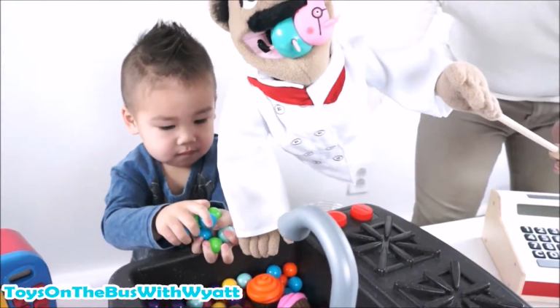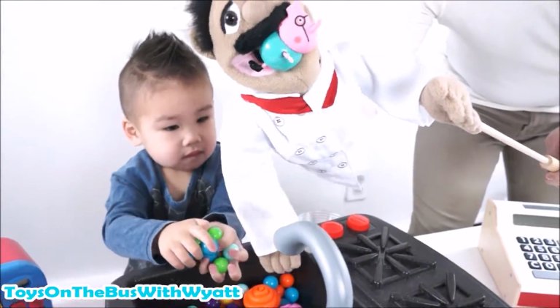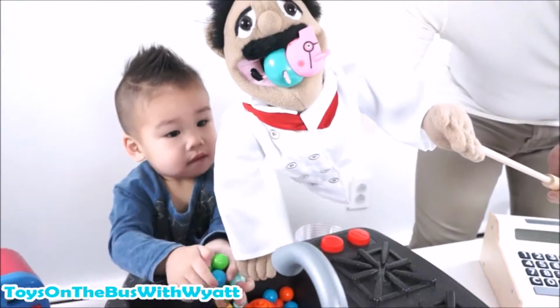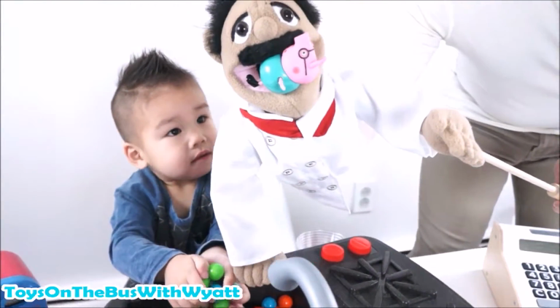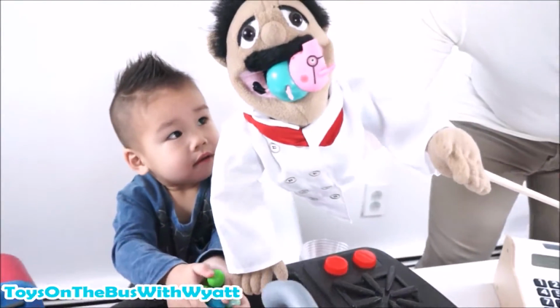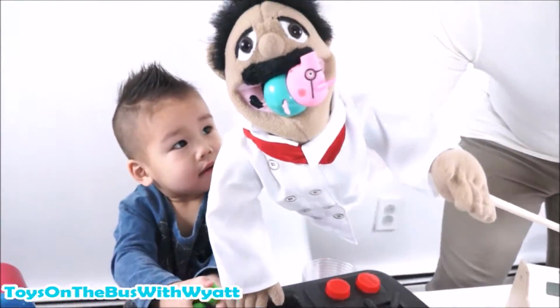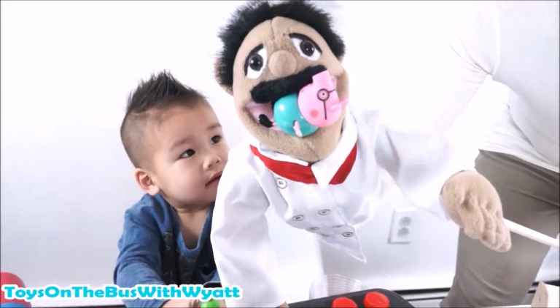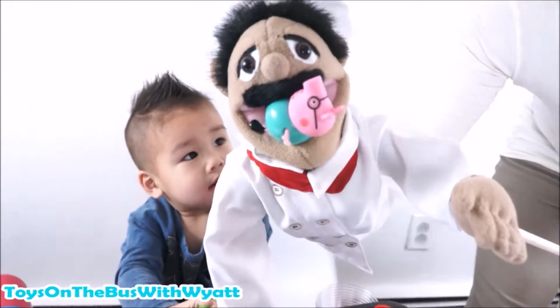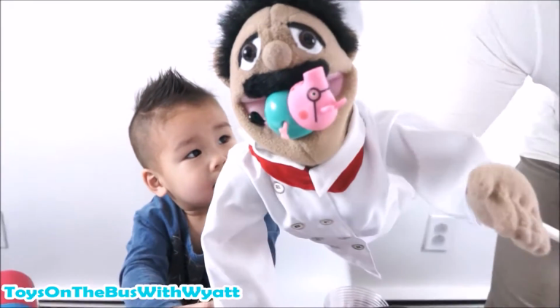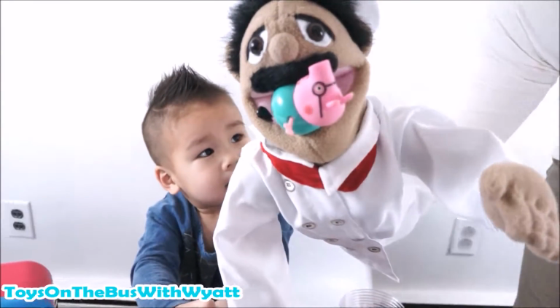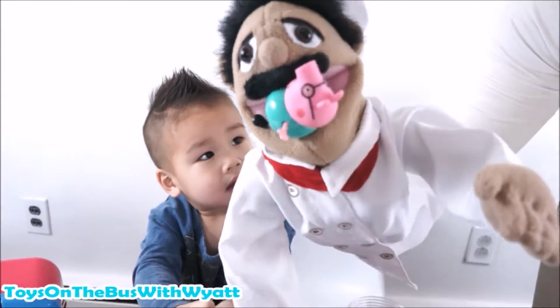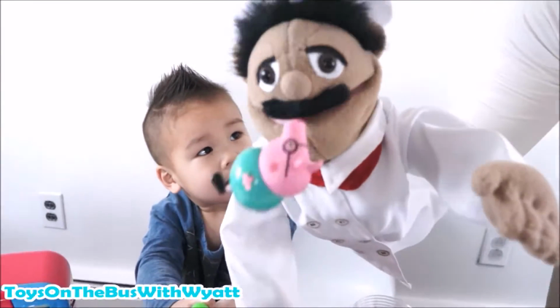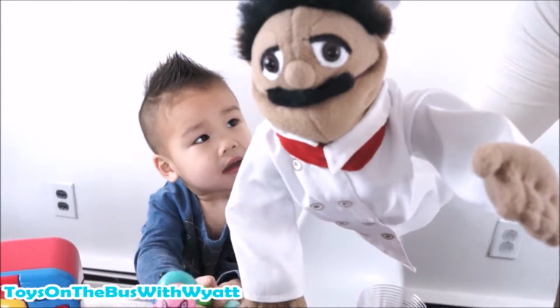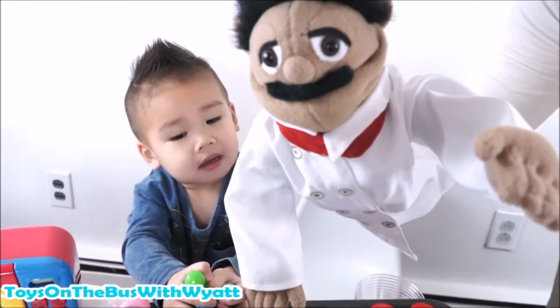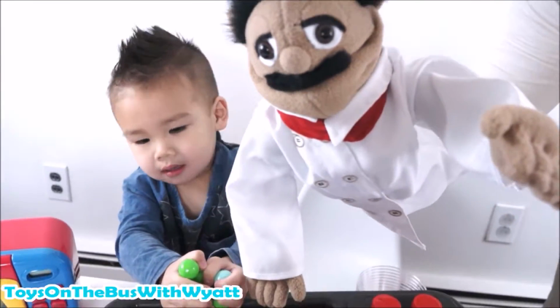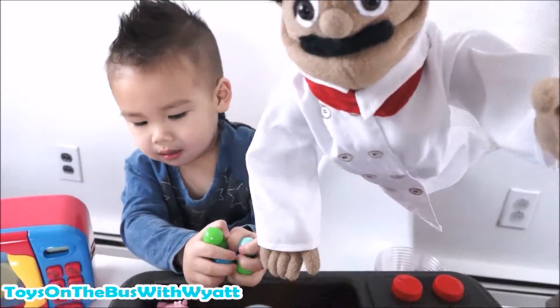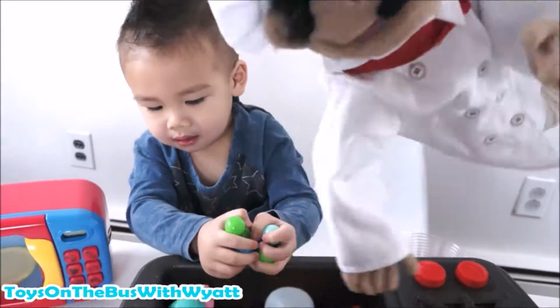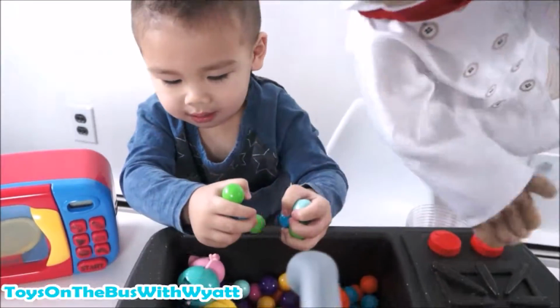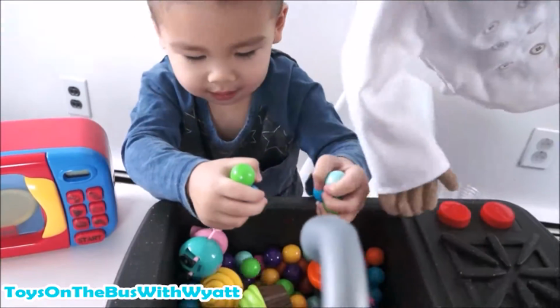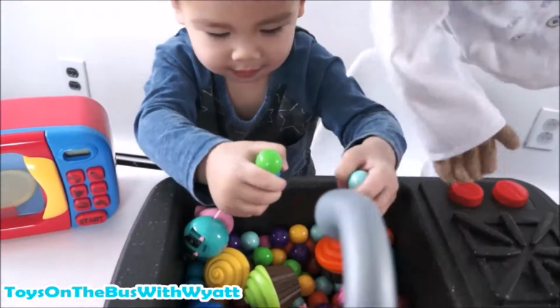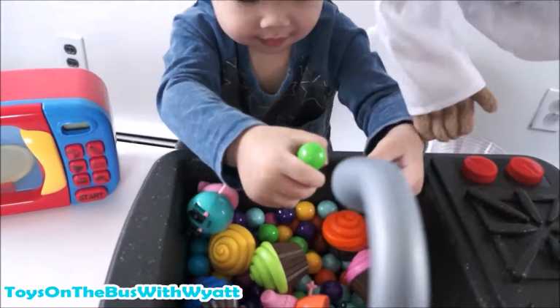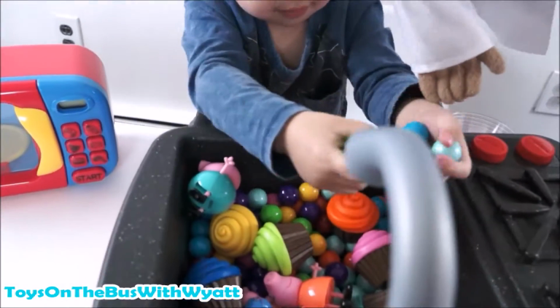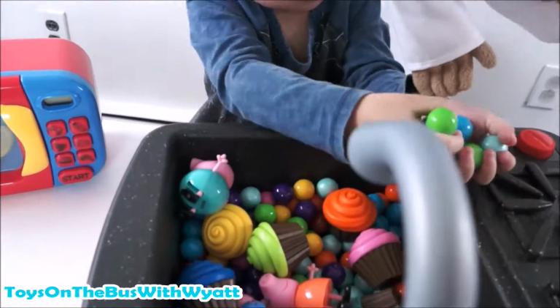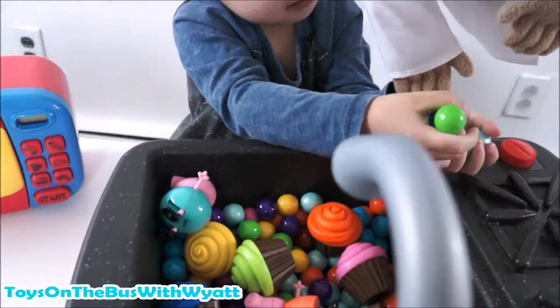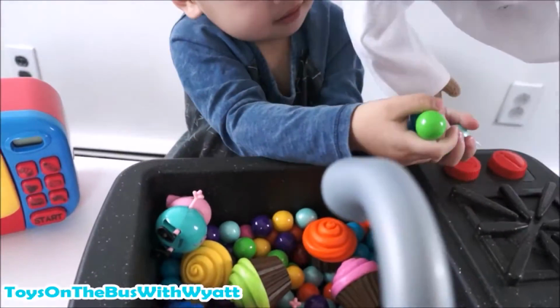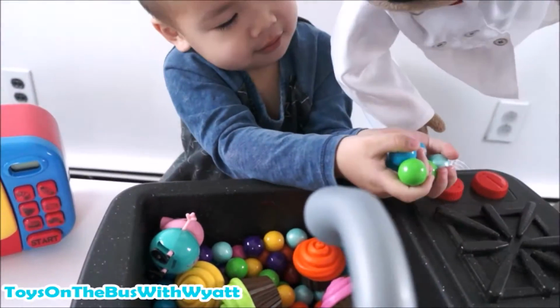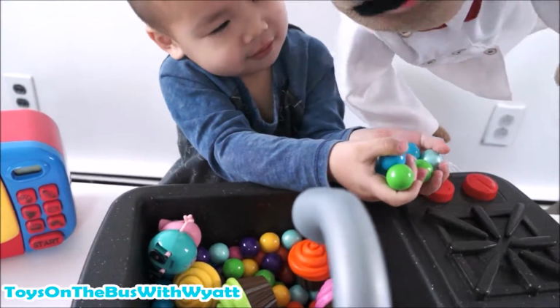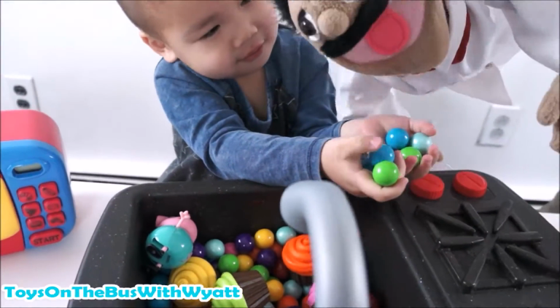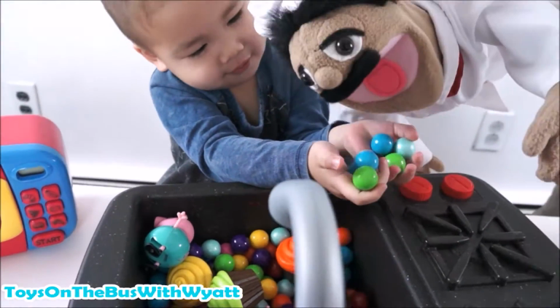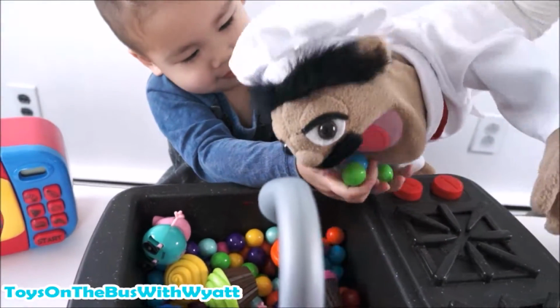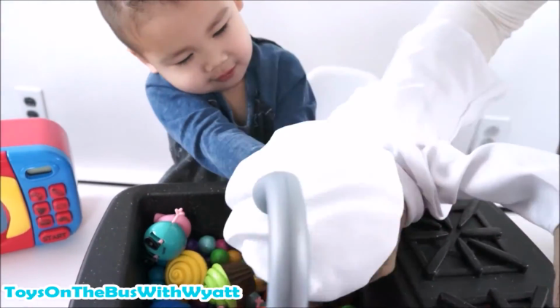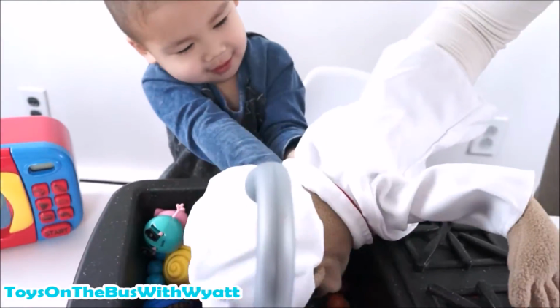I bit Daddy Pig. Oh my god. Sorry. Come on.